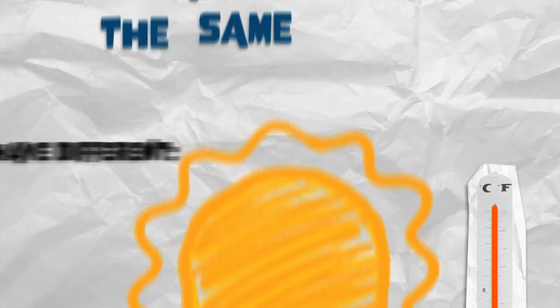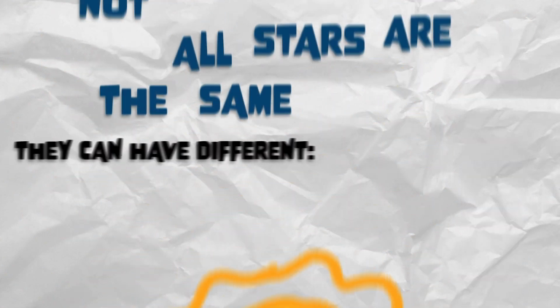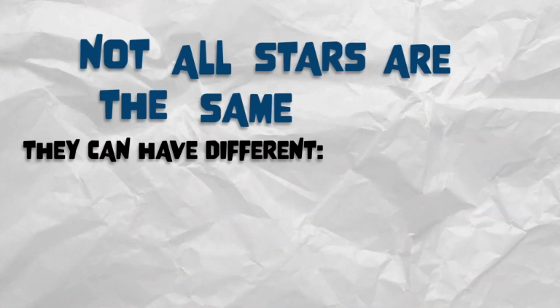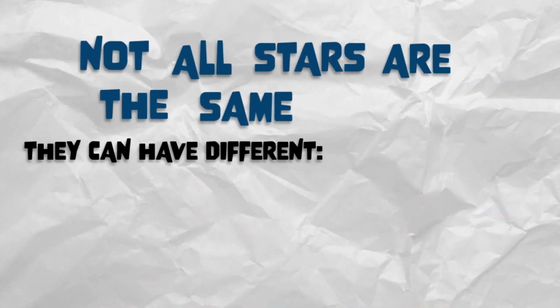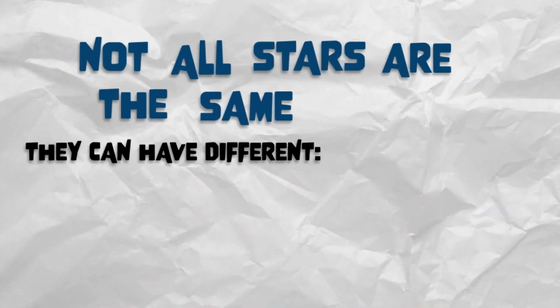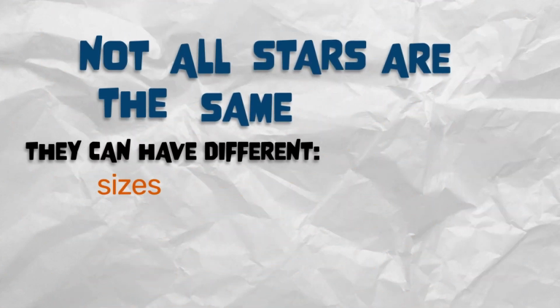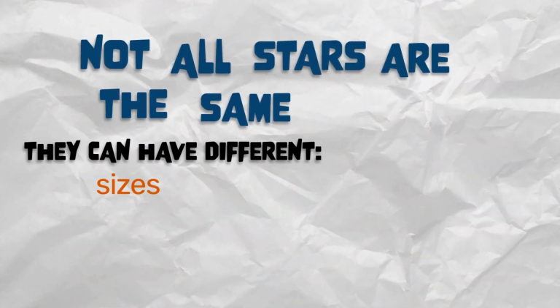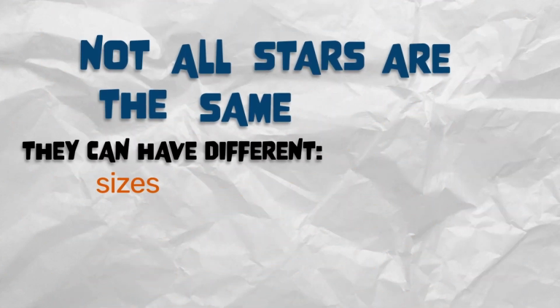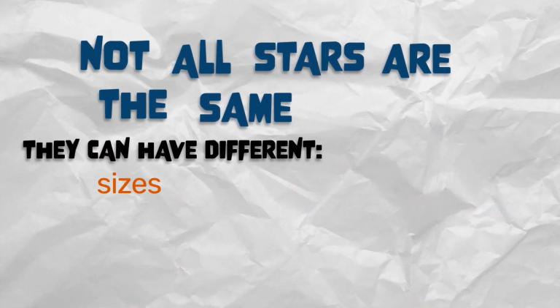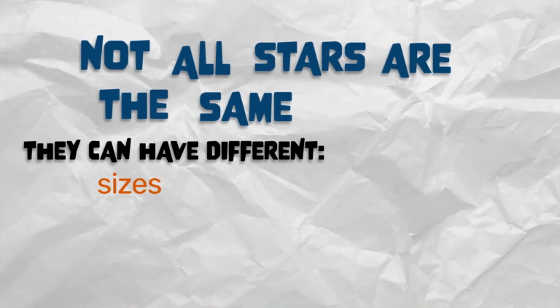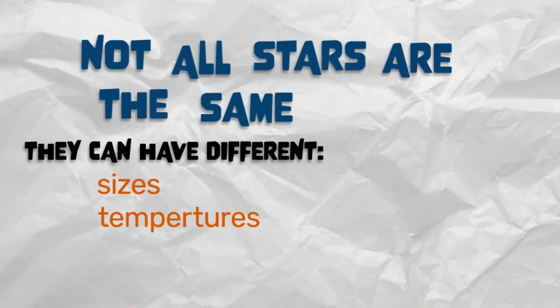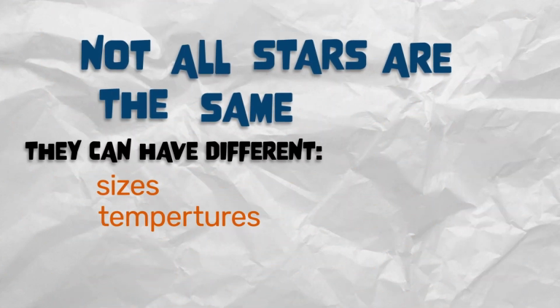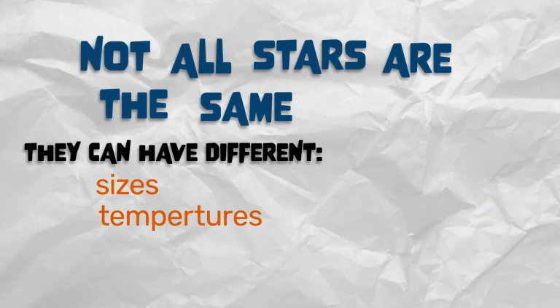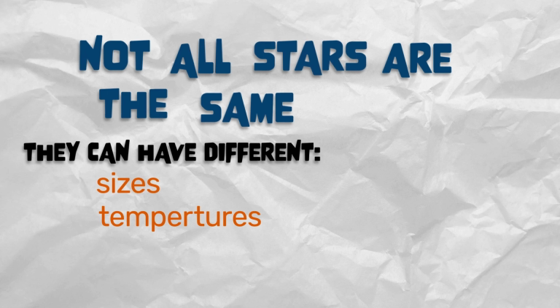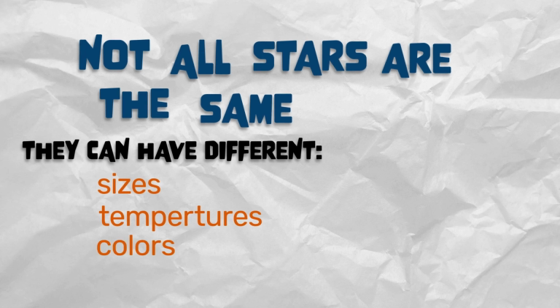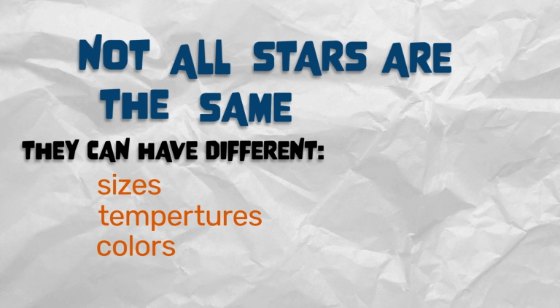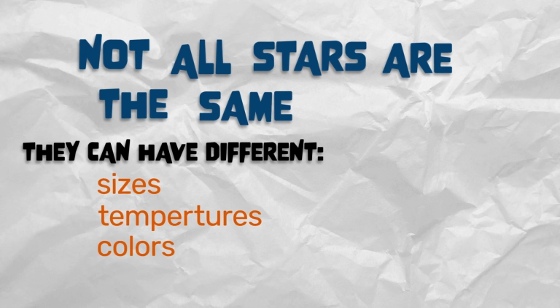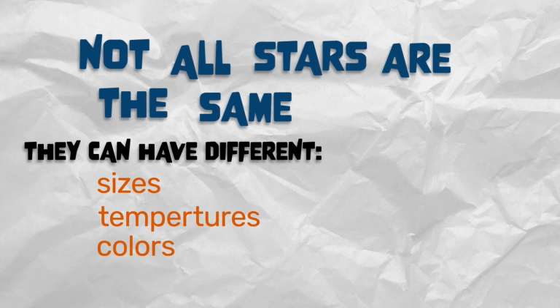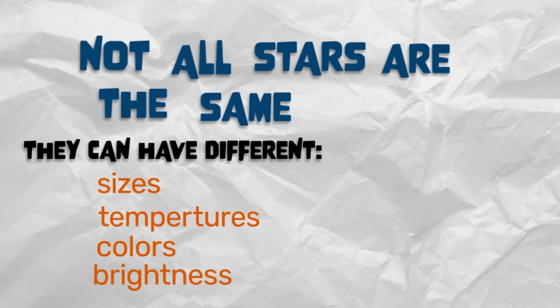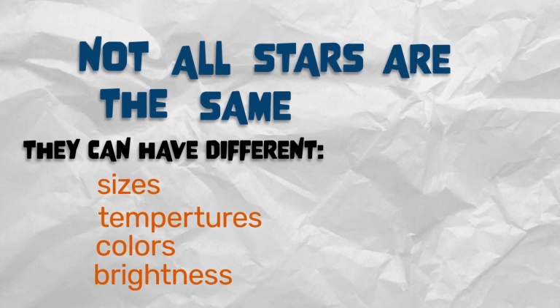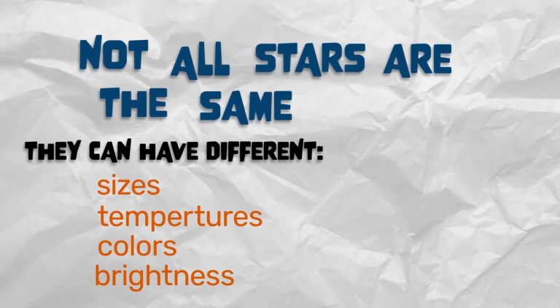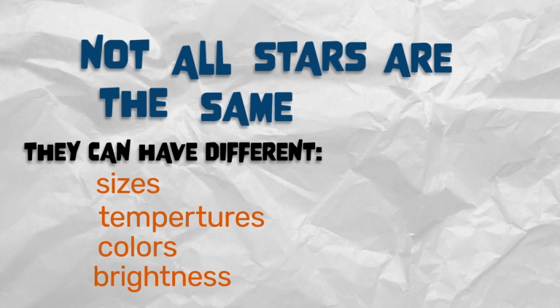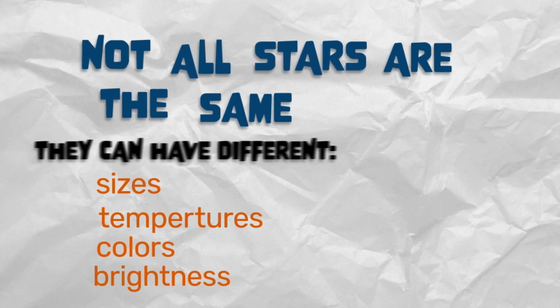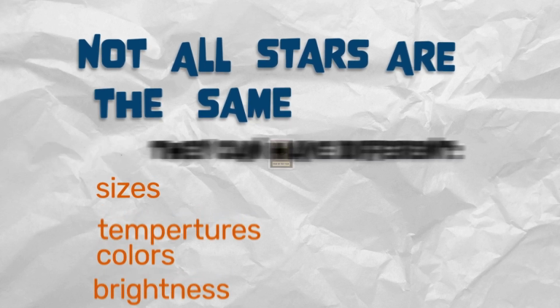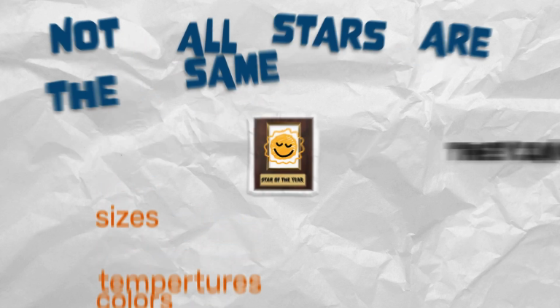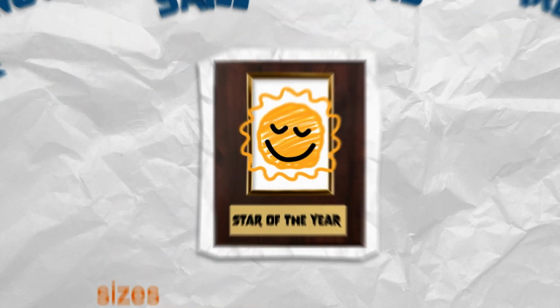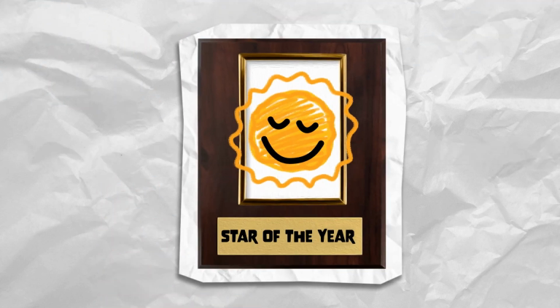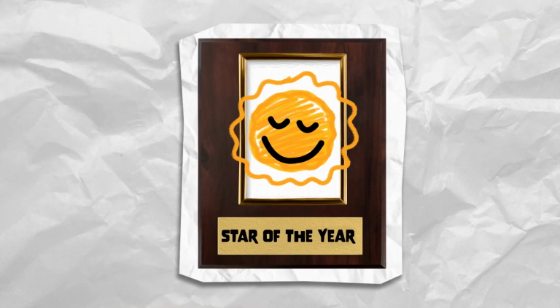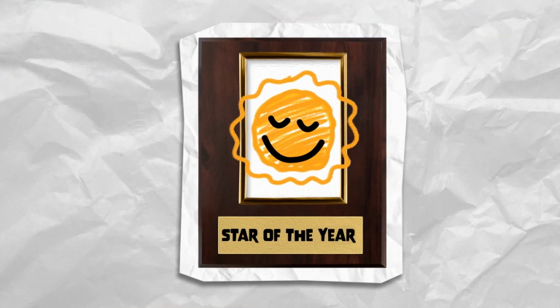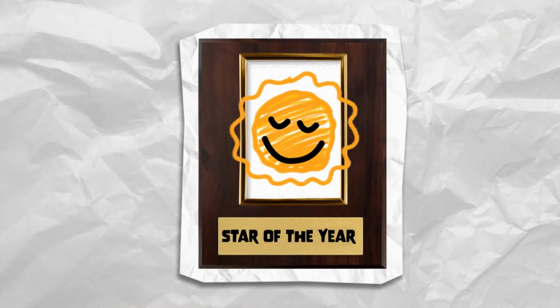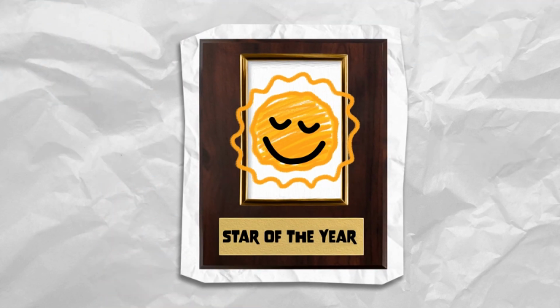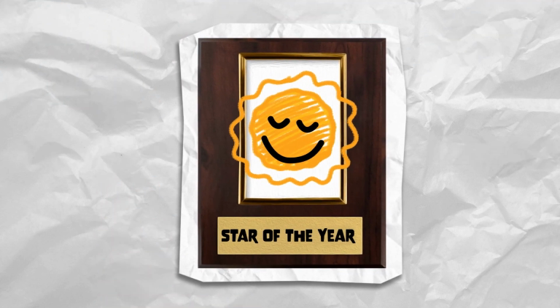The energy released by this interaction causes the star to create heat, and lots of it. Stars can be different sizes, temperatures, colors, and brightness. The star we know best is the sun.